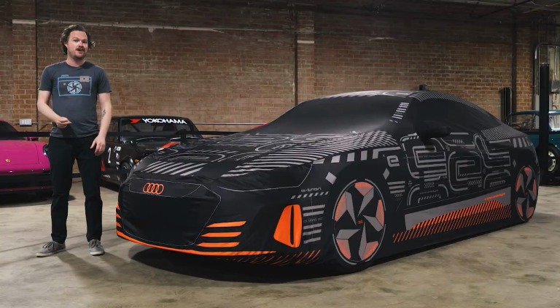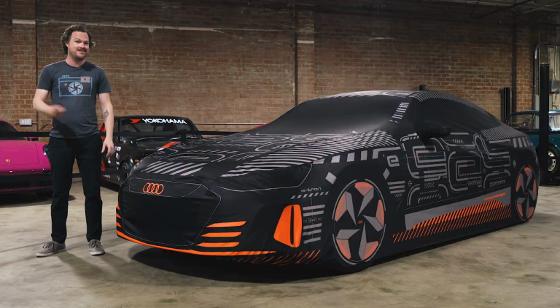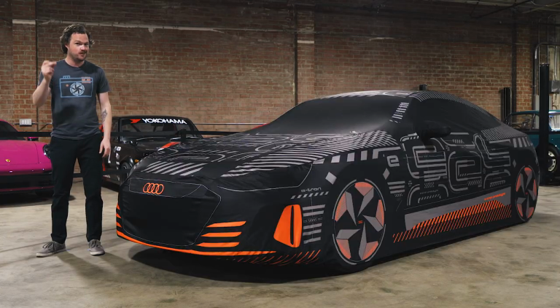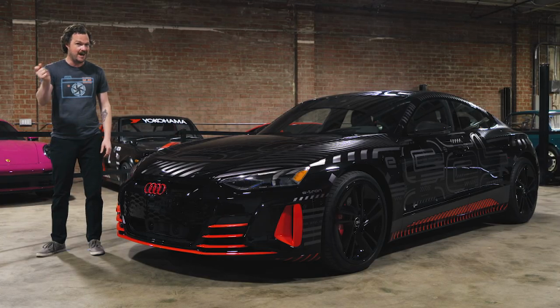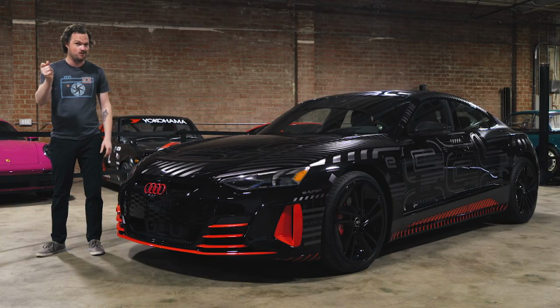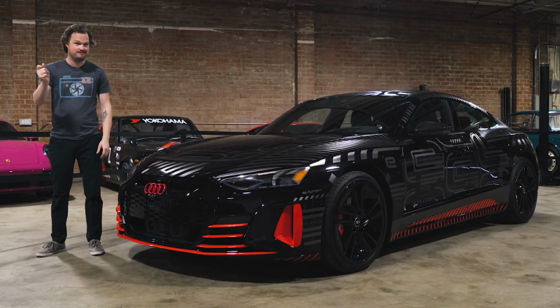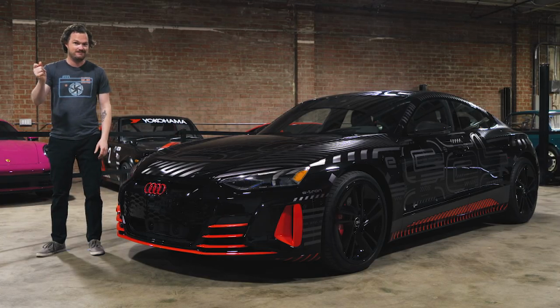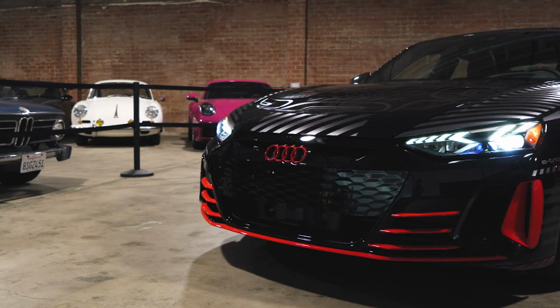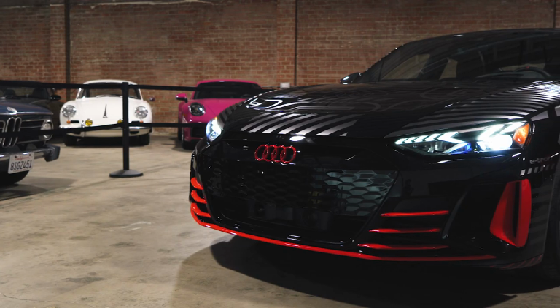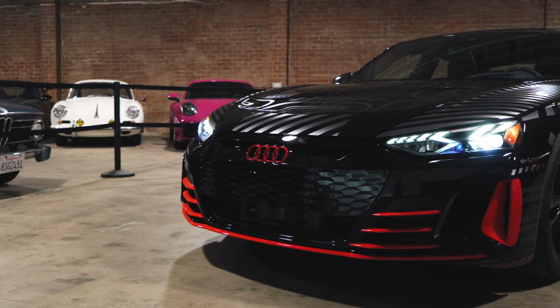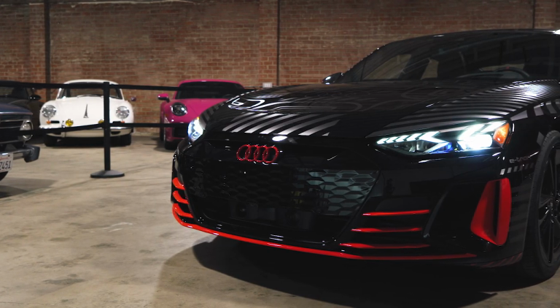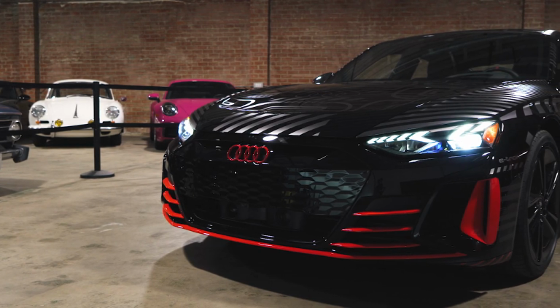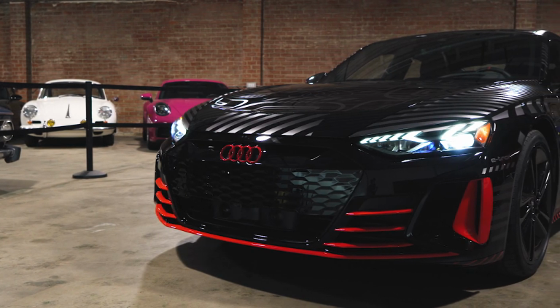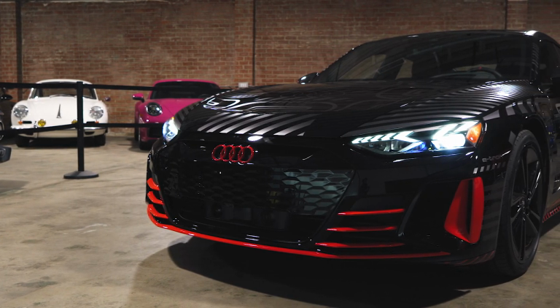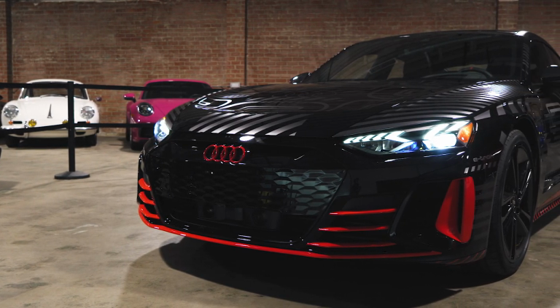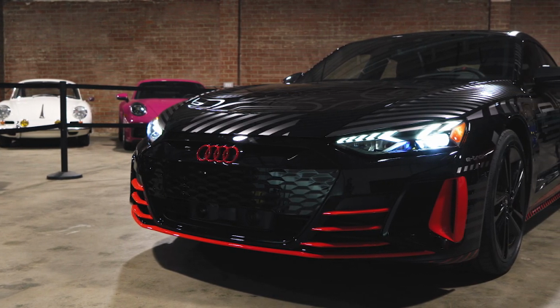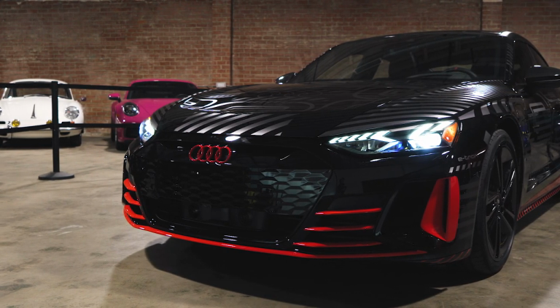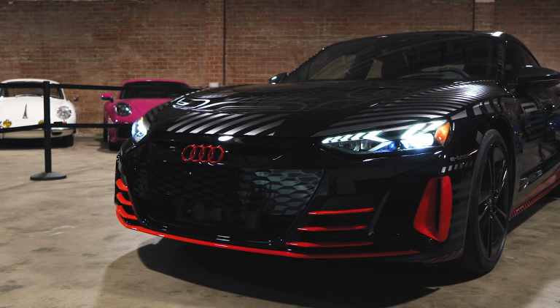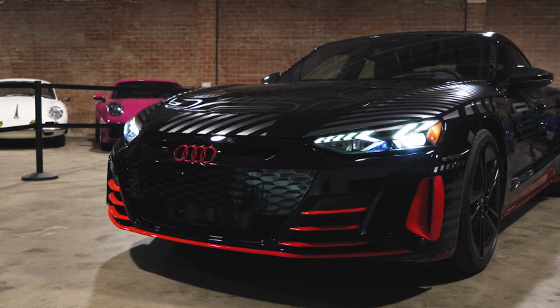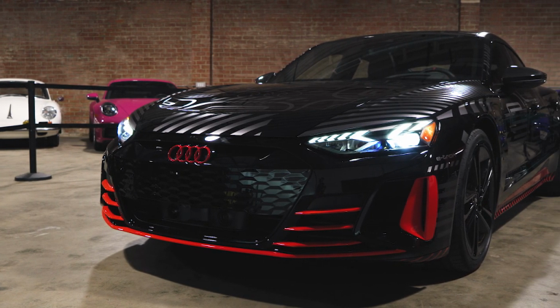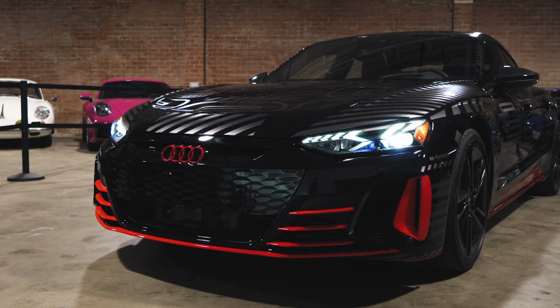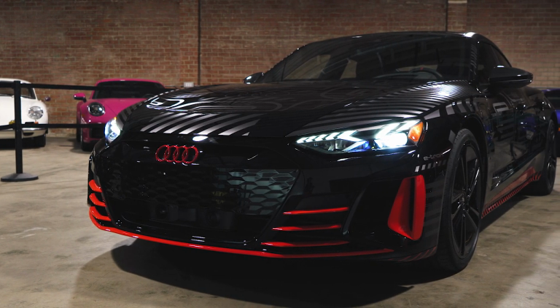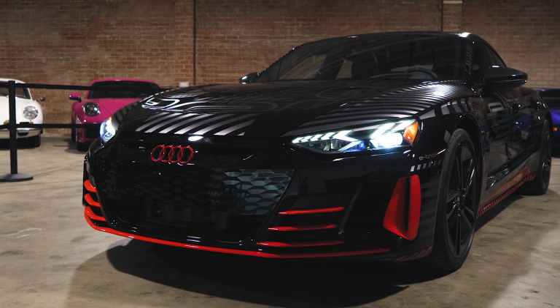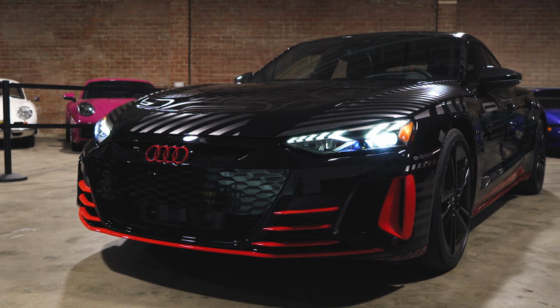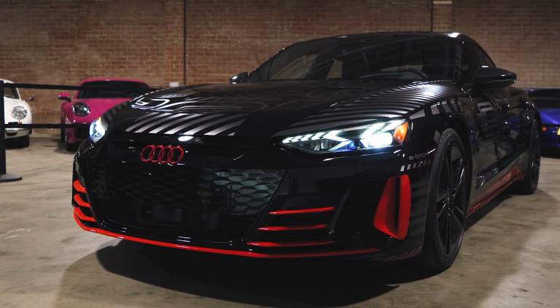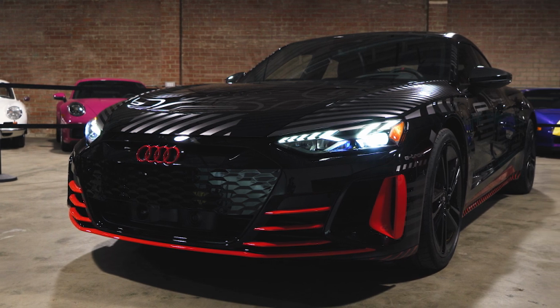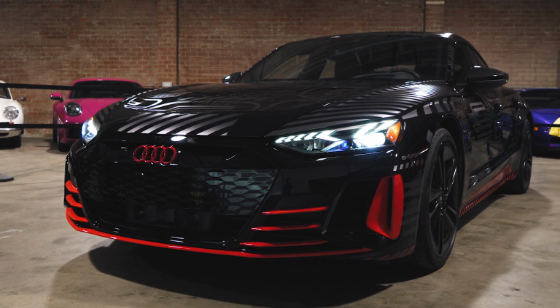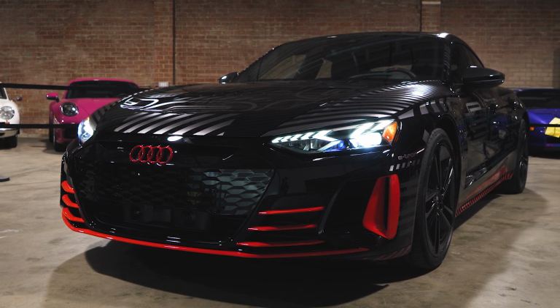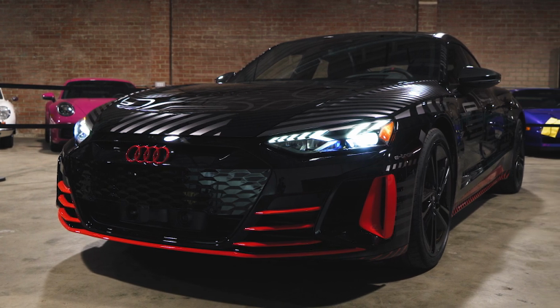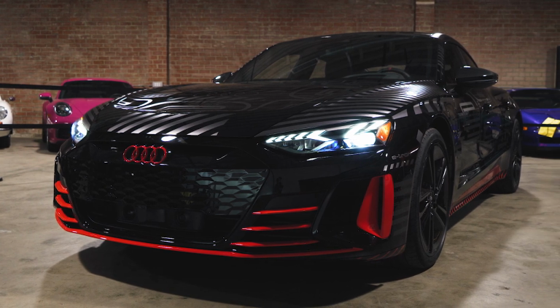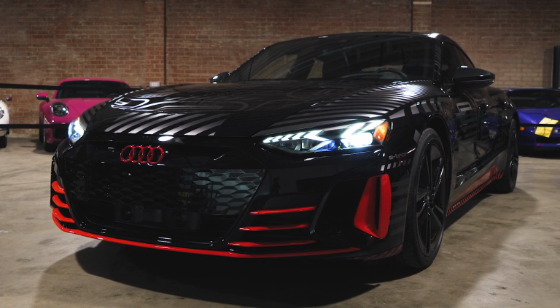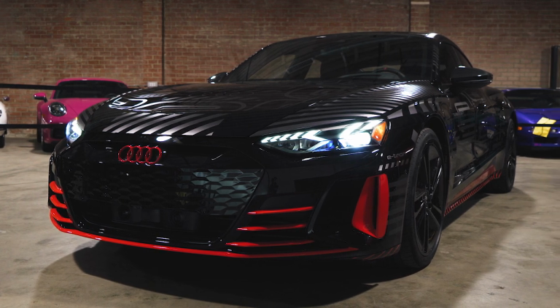Until now. Now, this is the very limited edition Audi RS e-tron GT Project 5132.